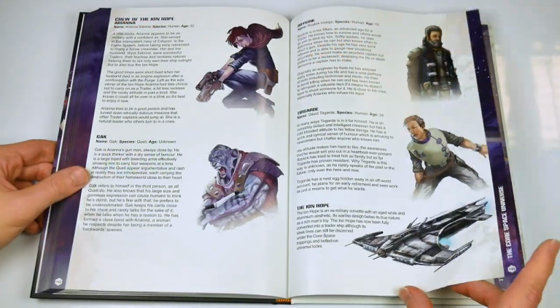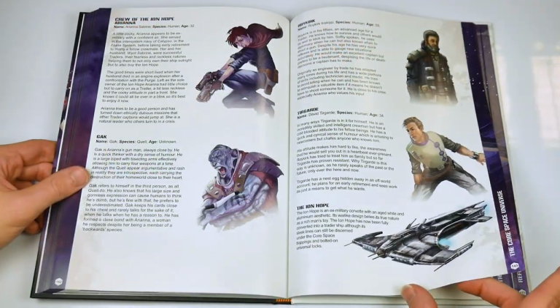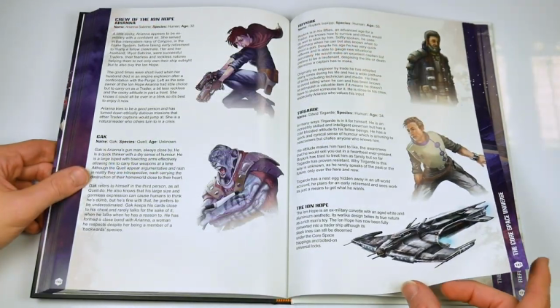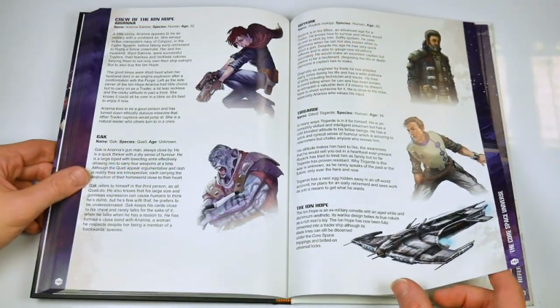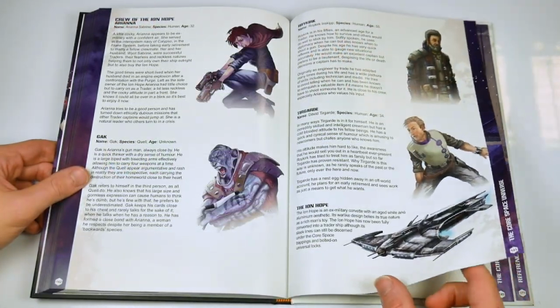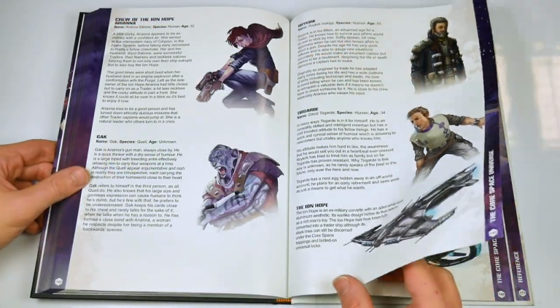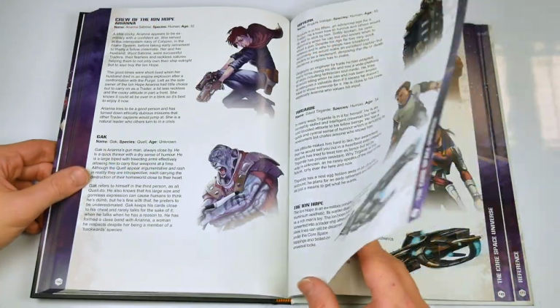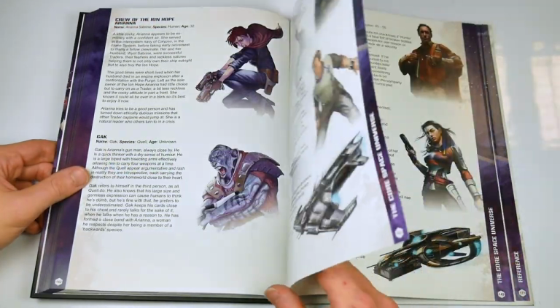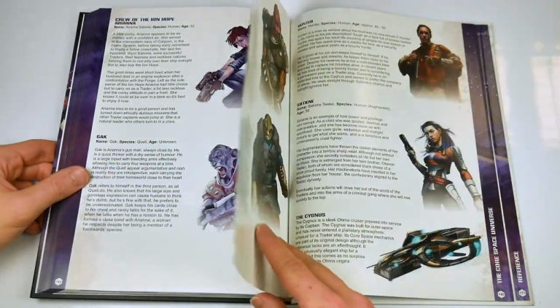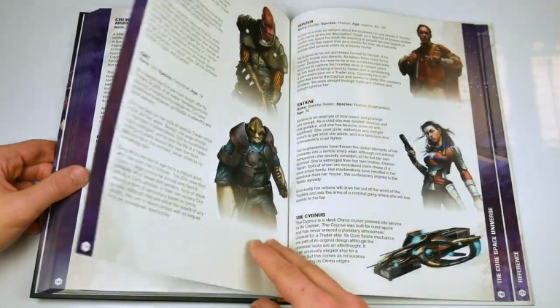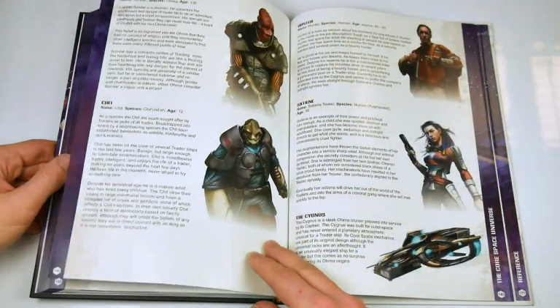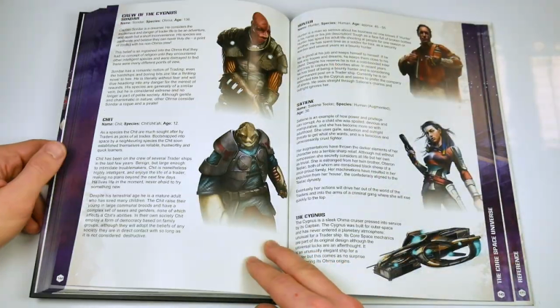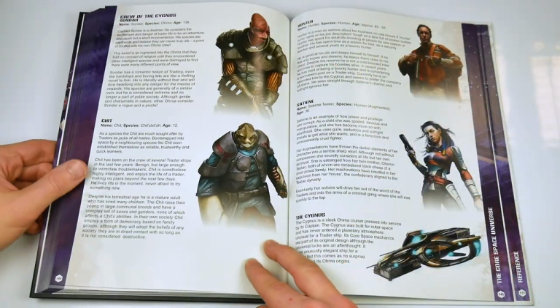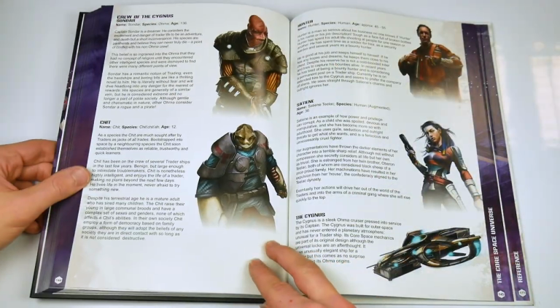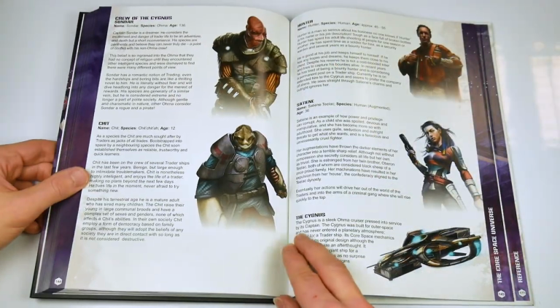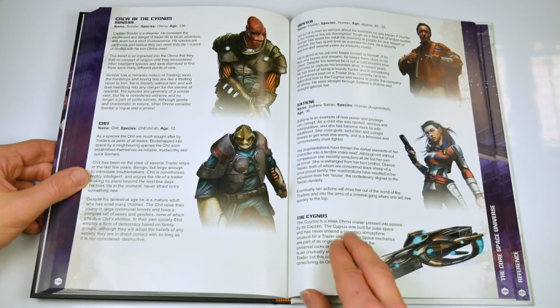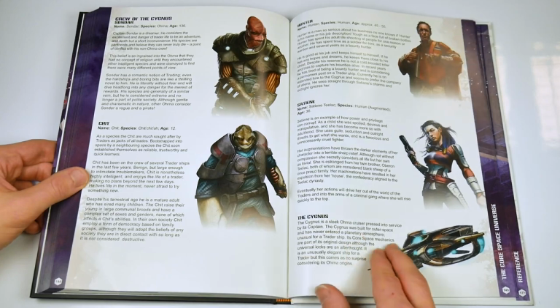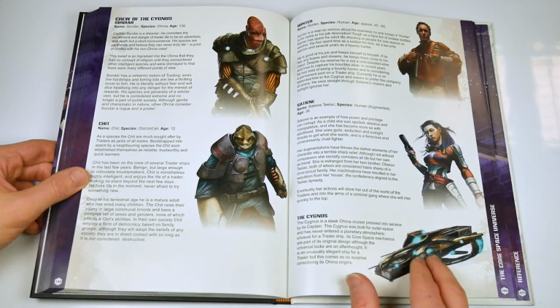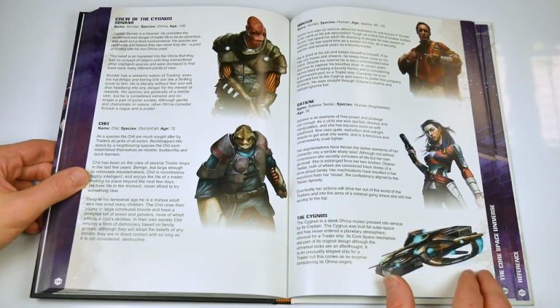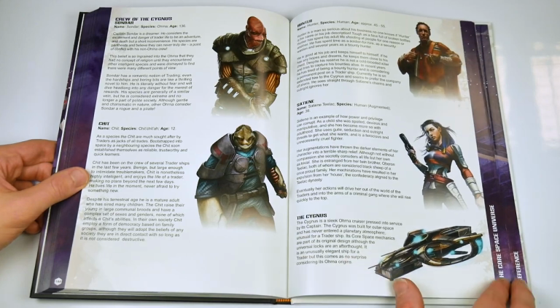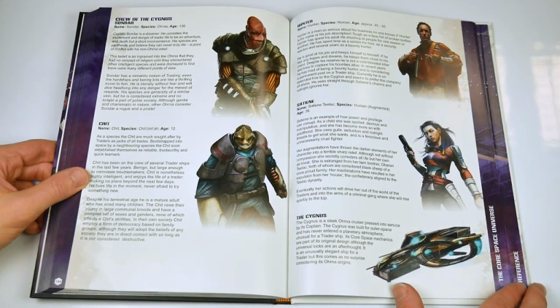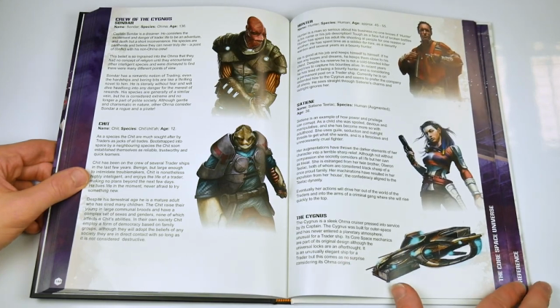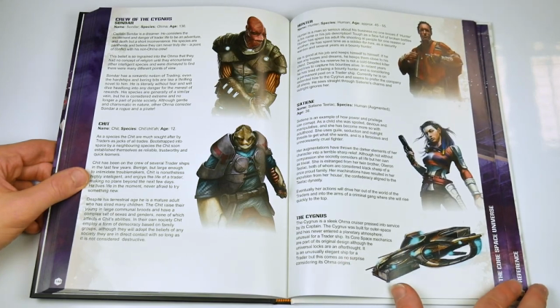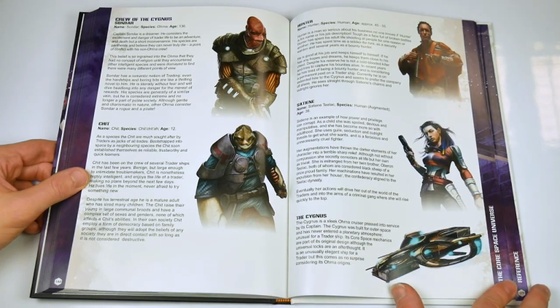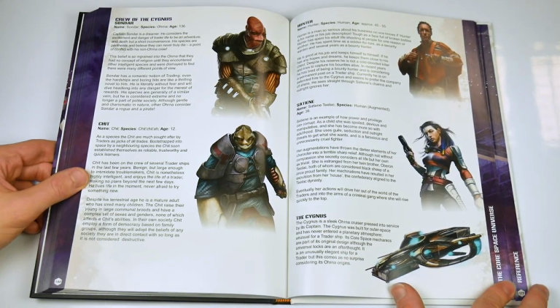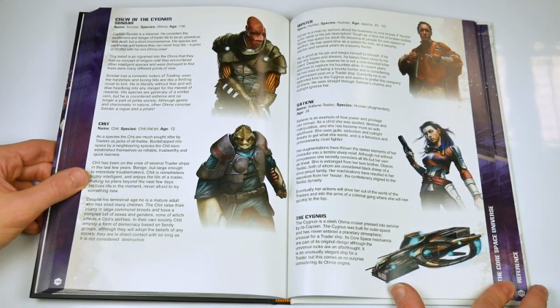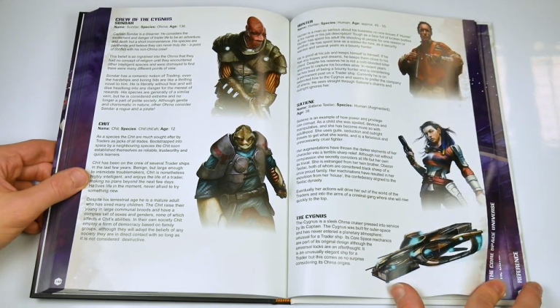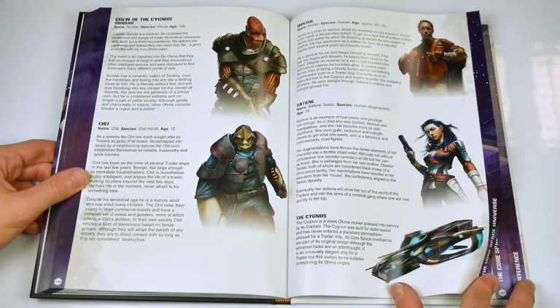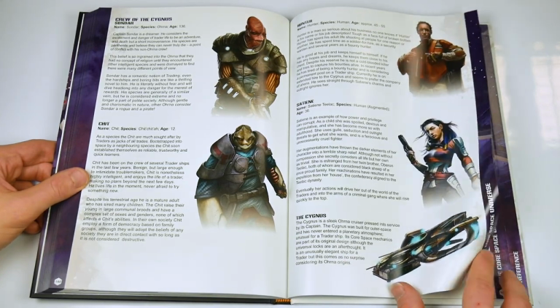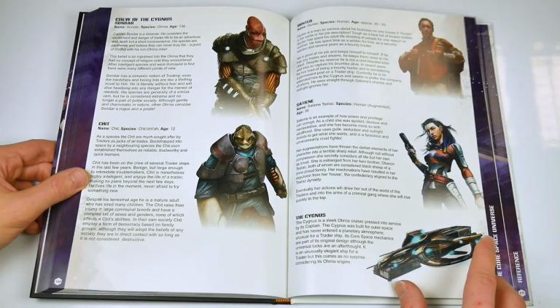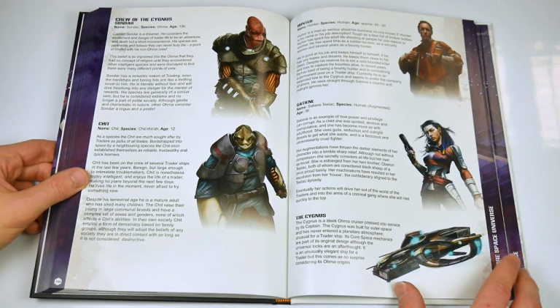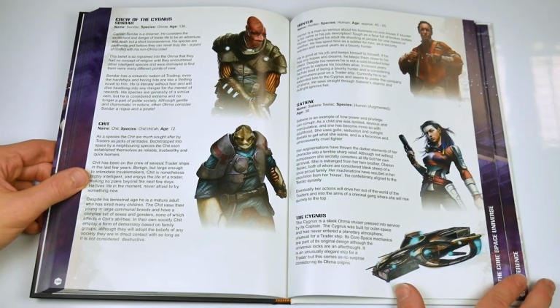An overview of the Core Space universe makes up the remainder of the book, complete with the outlines of some sample trader crews.